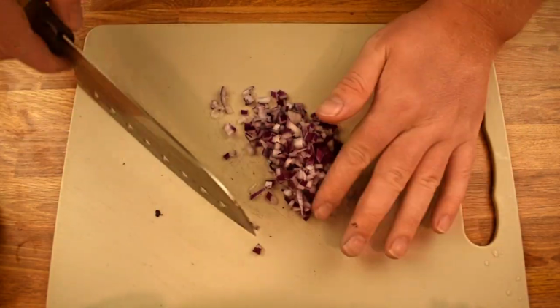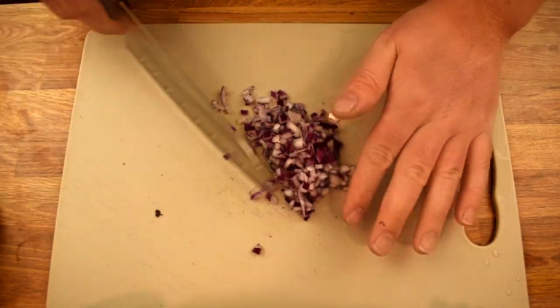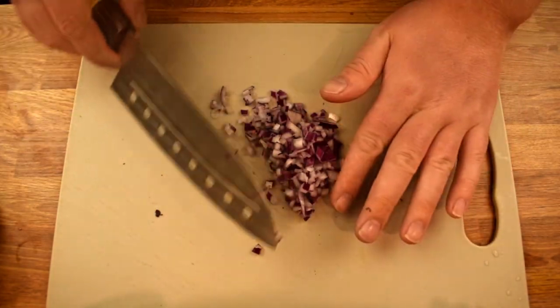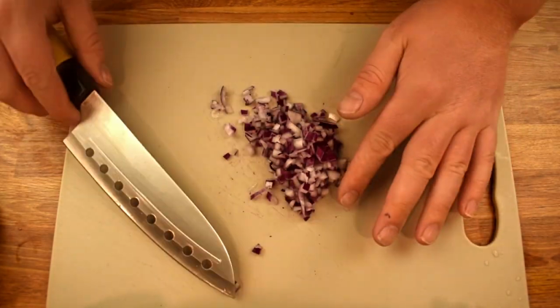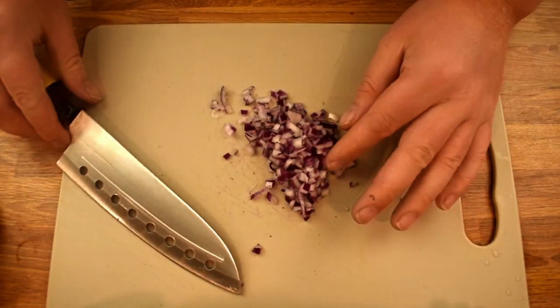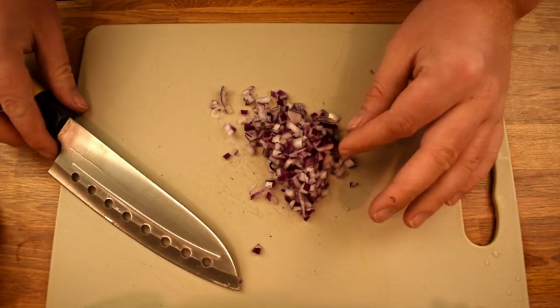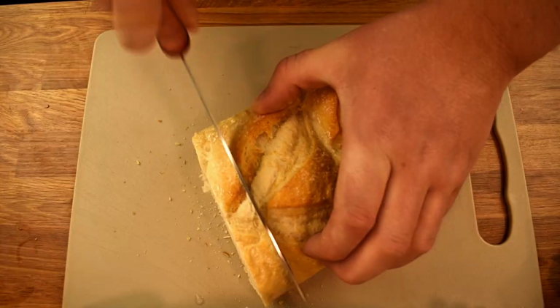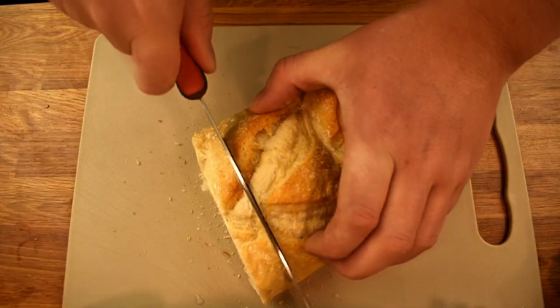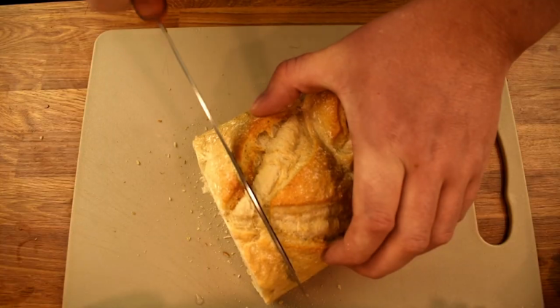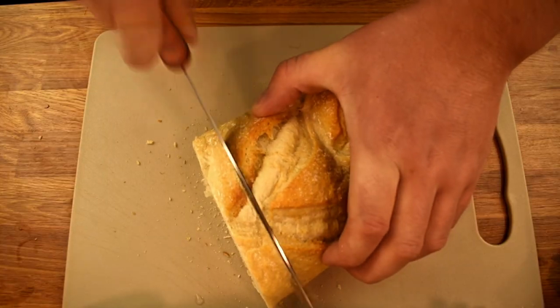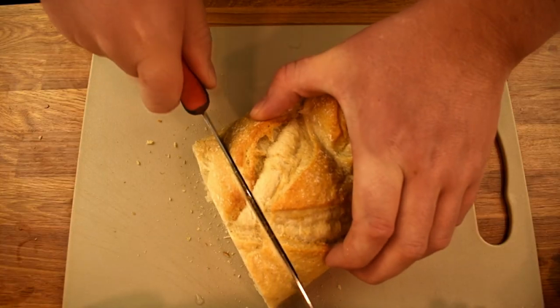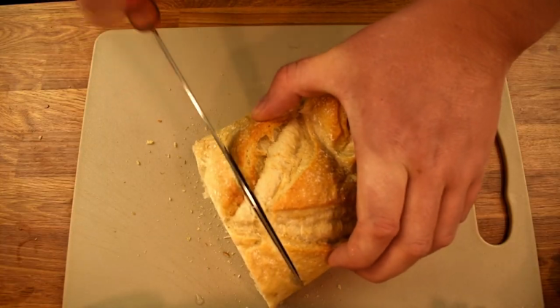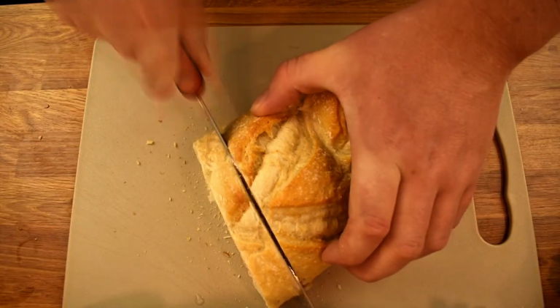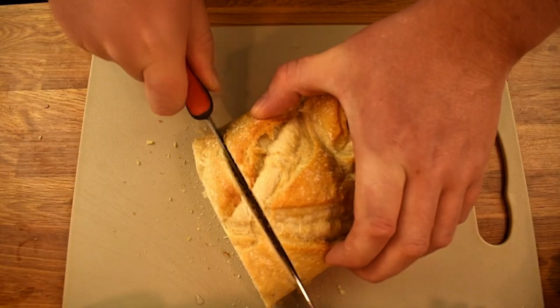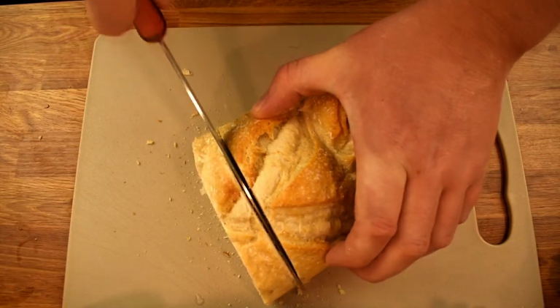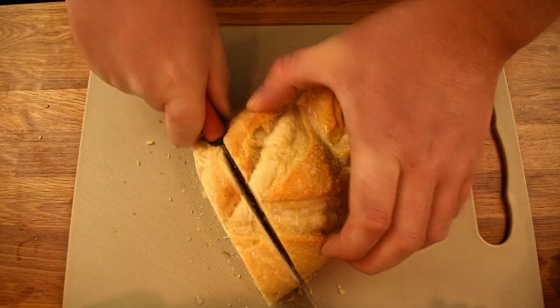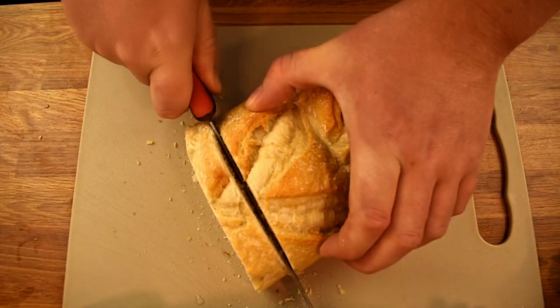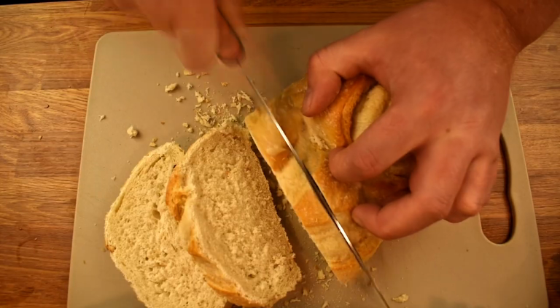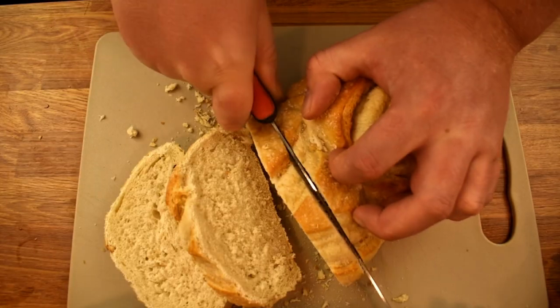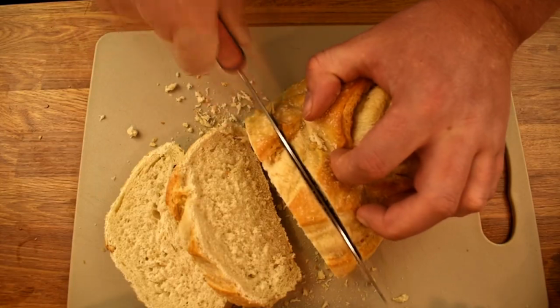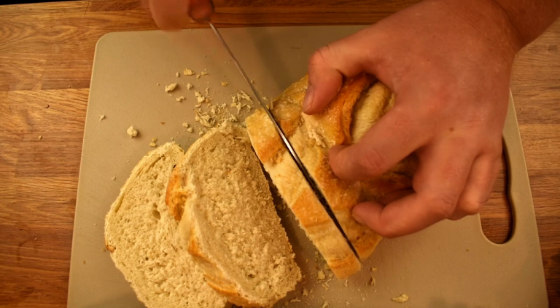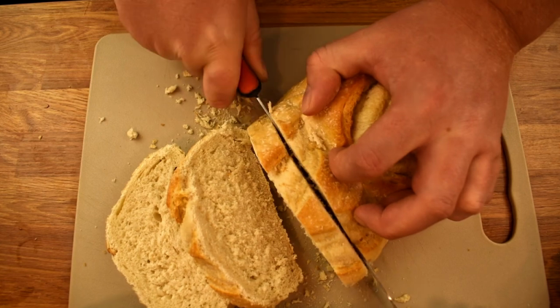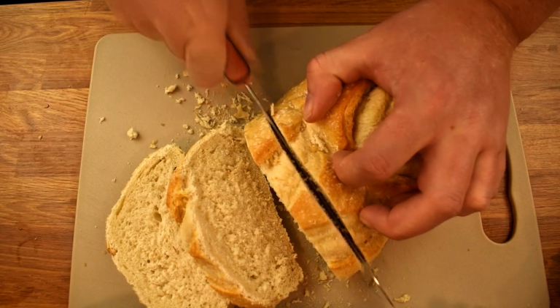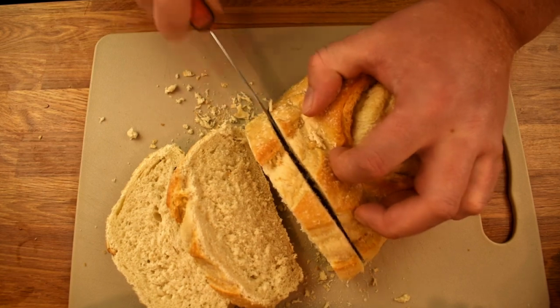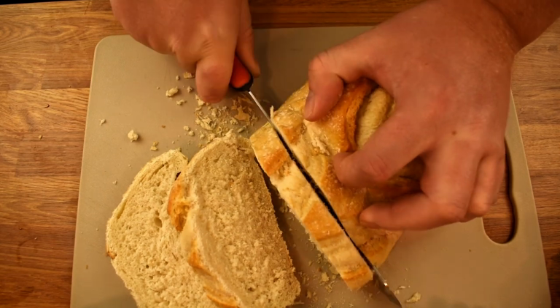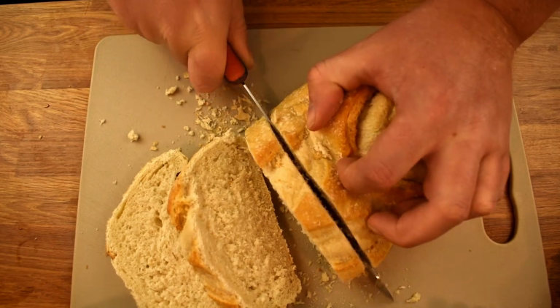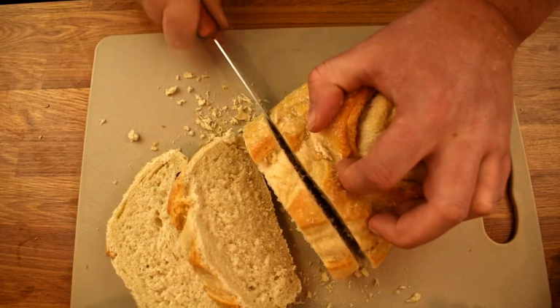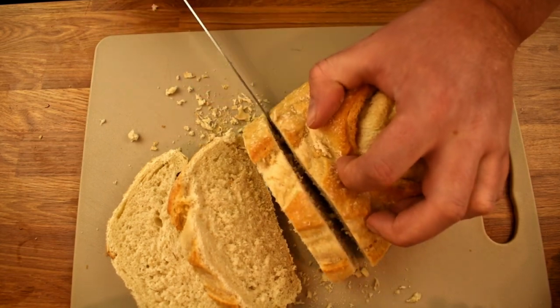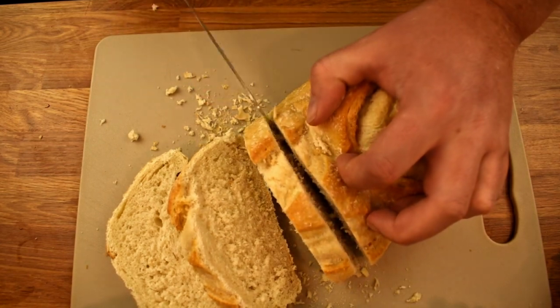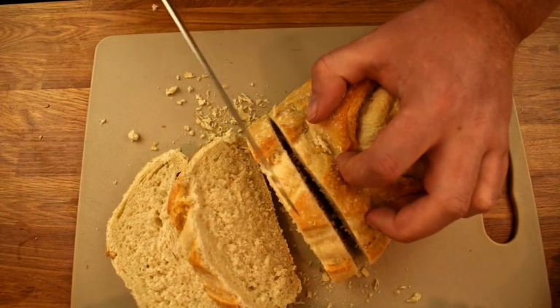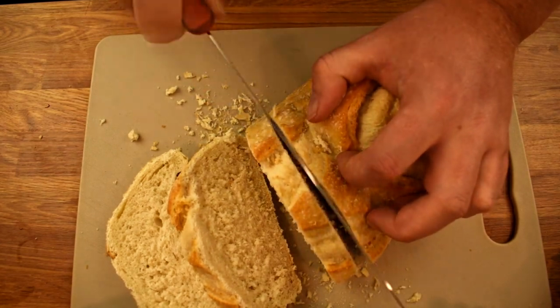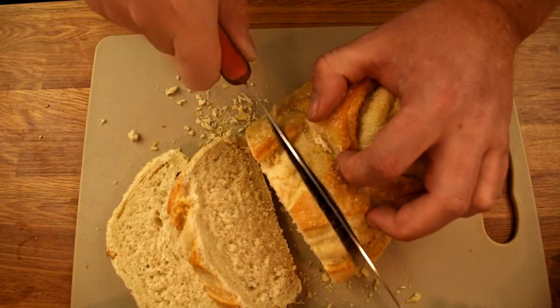Now for the bread. Slice your loaf into your preferred thickness — I prefer it on the thicker side.